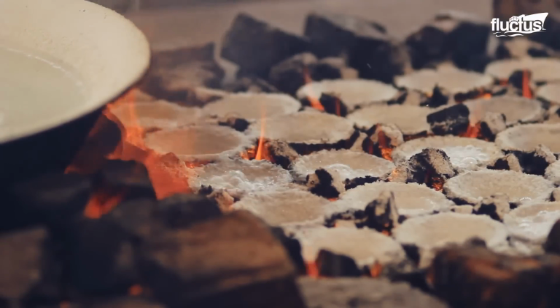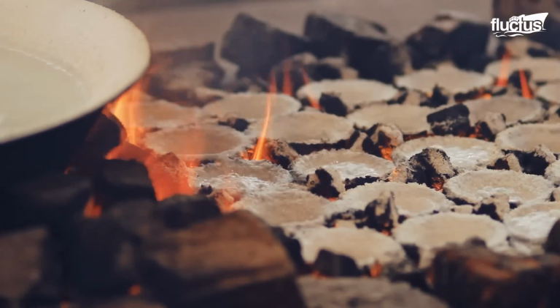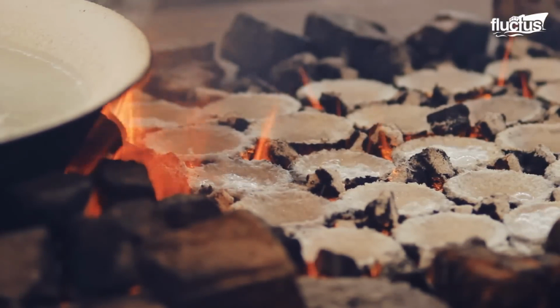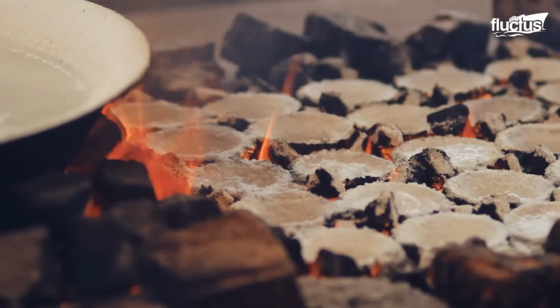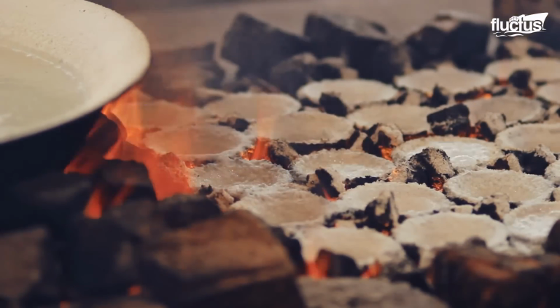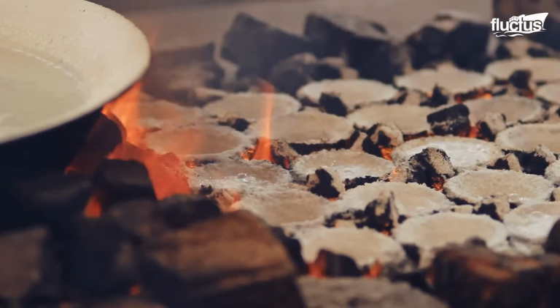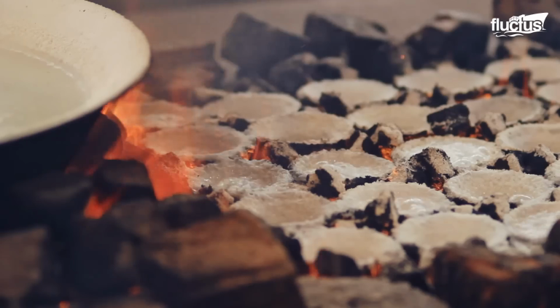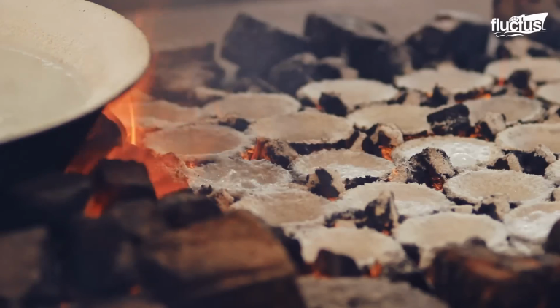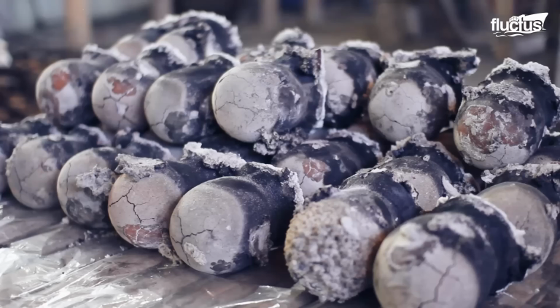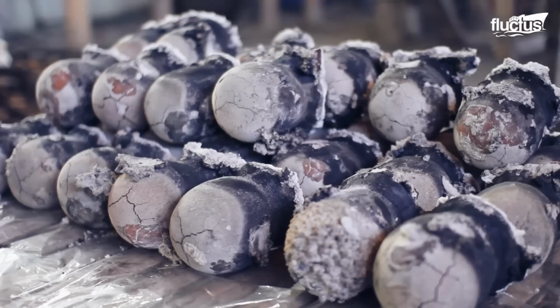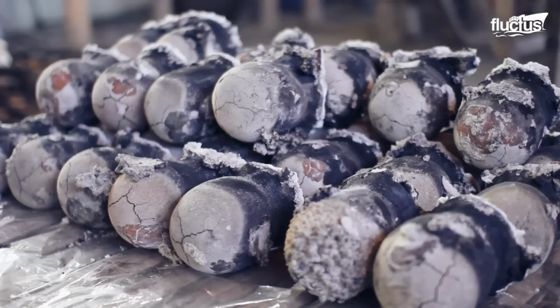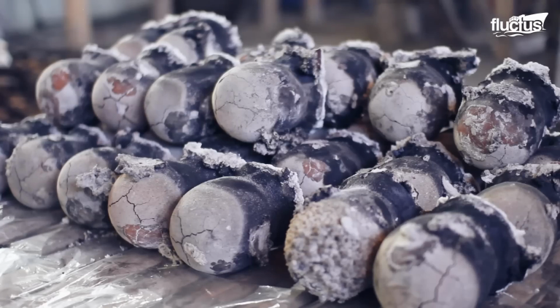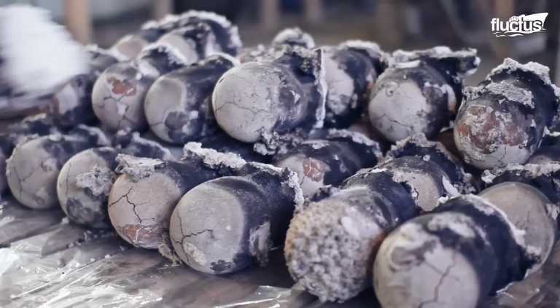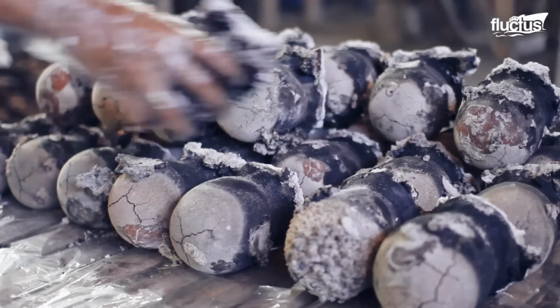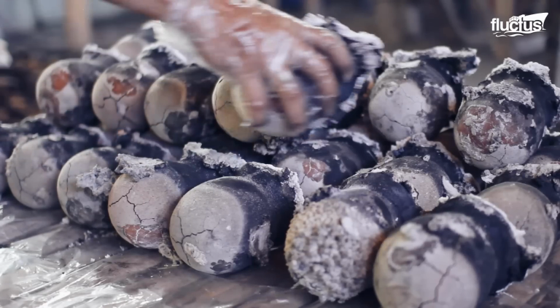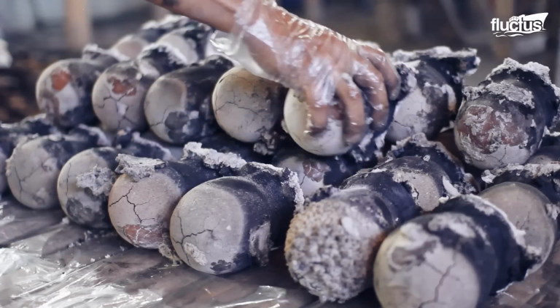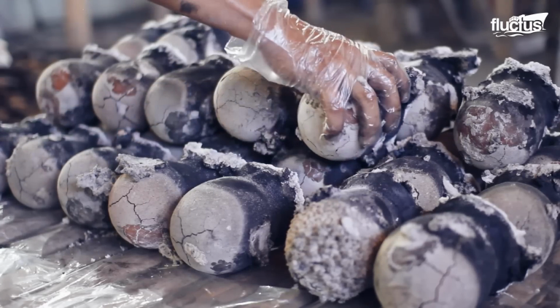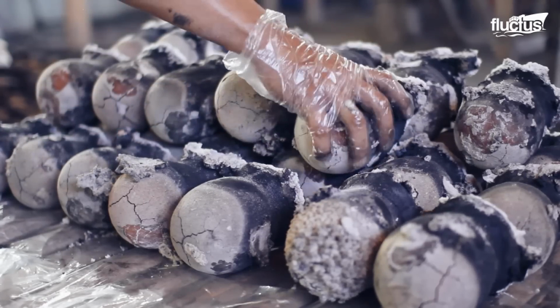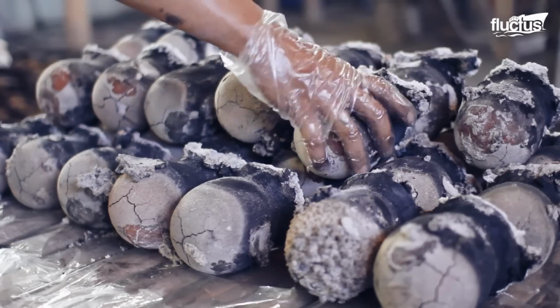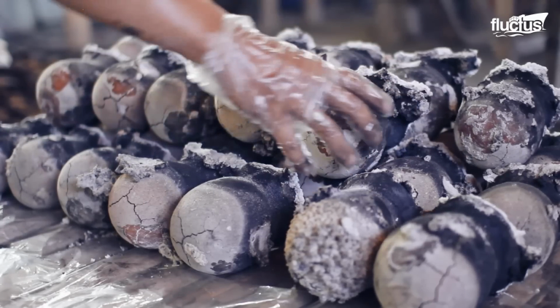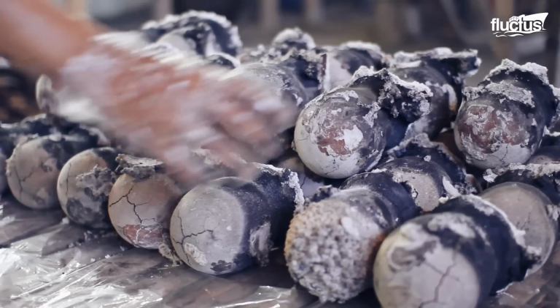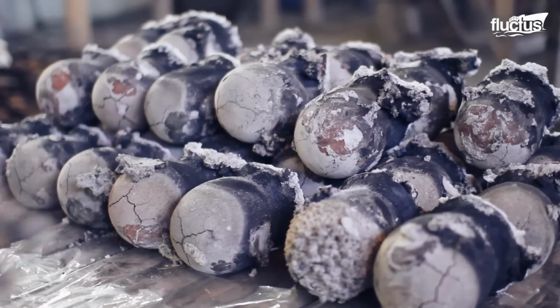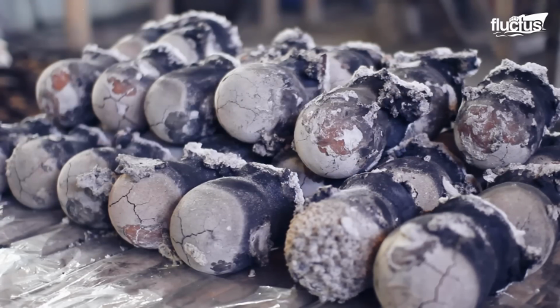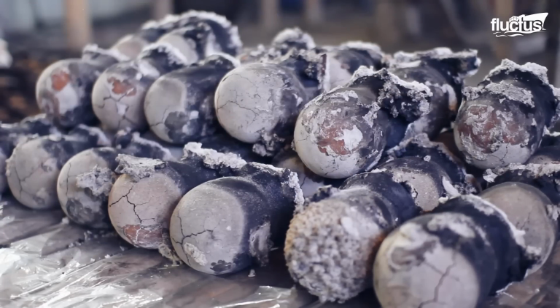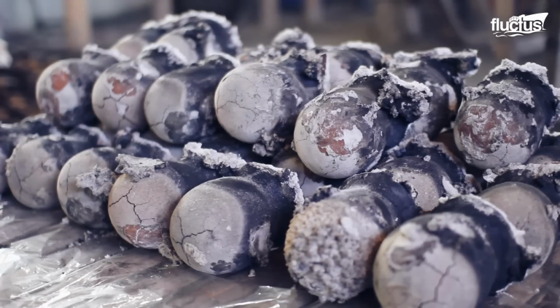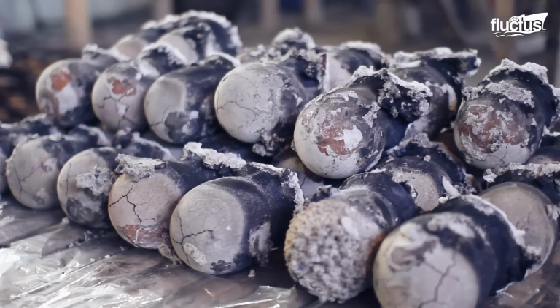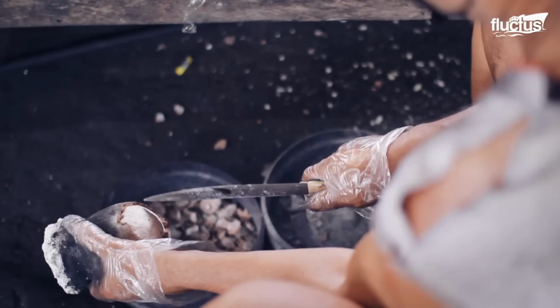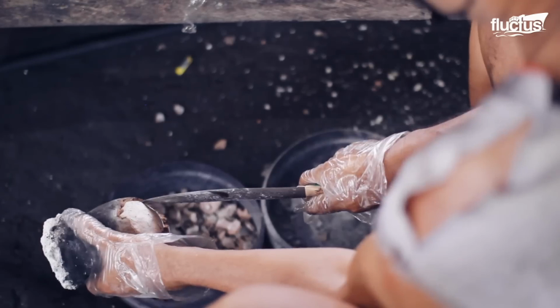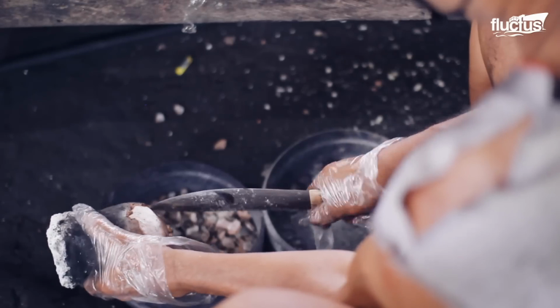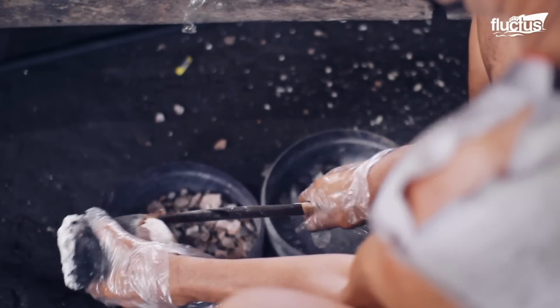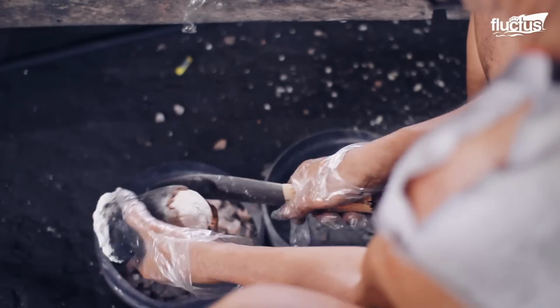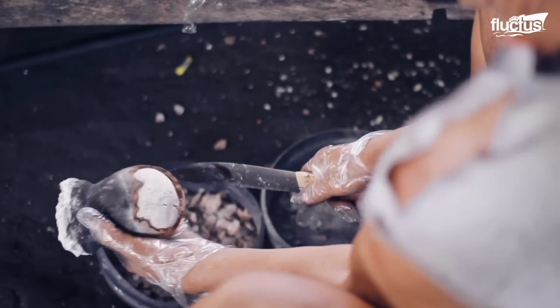Asin Tibuok — artisanal sea salt also reflects these complex salt production processes.